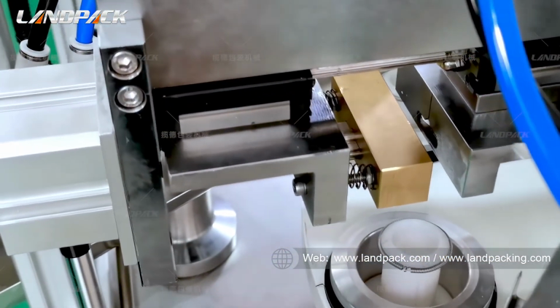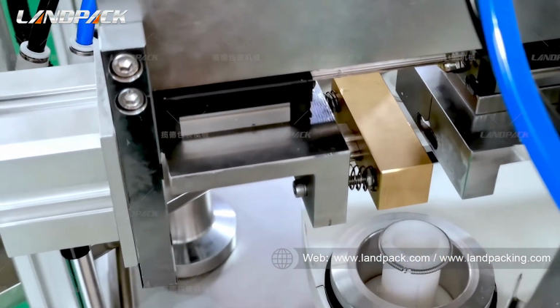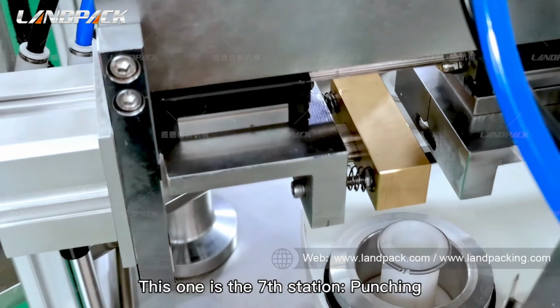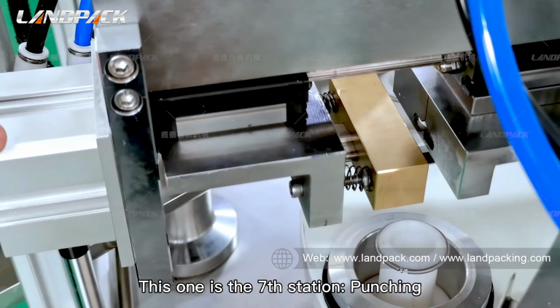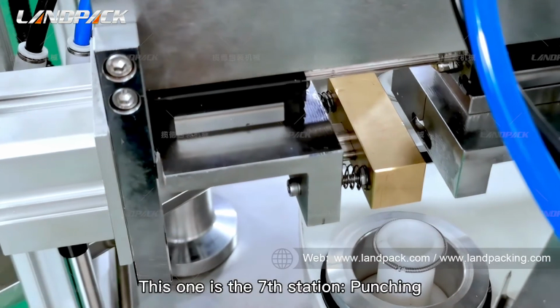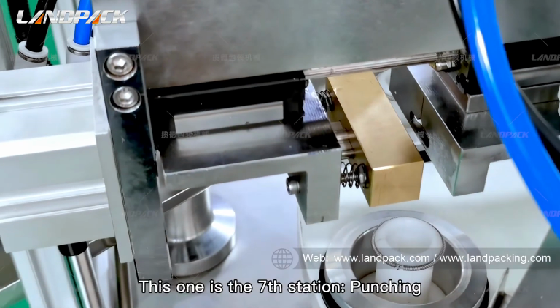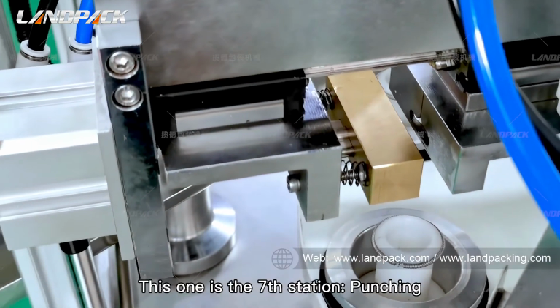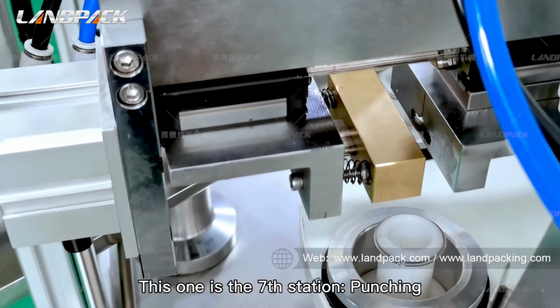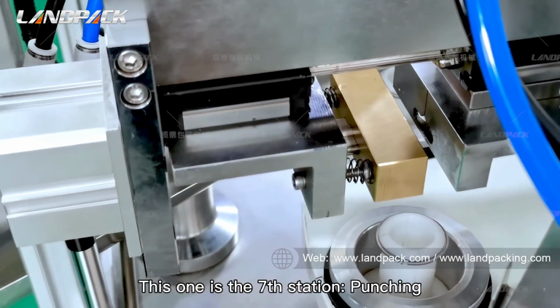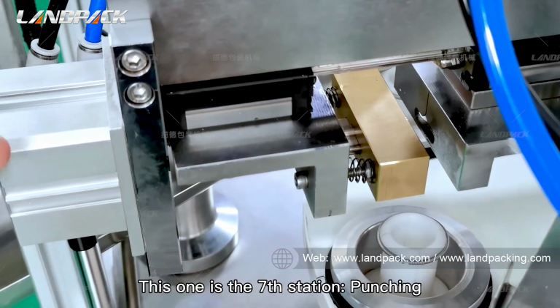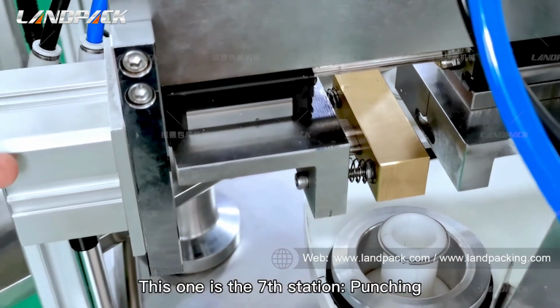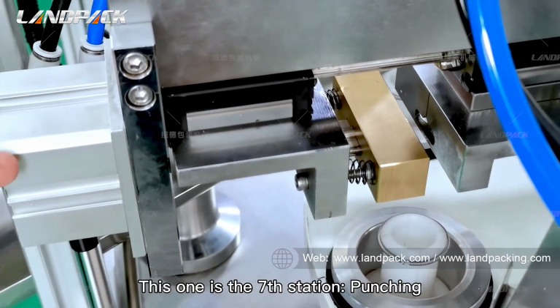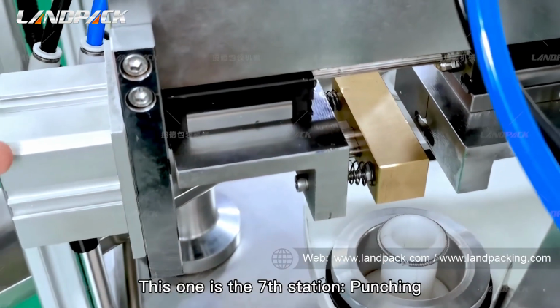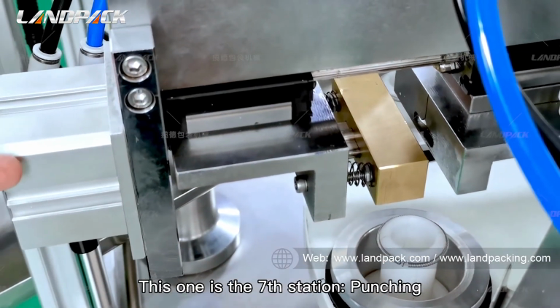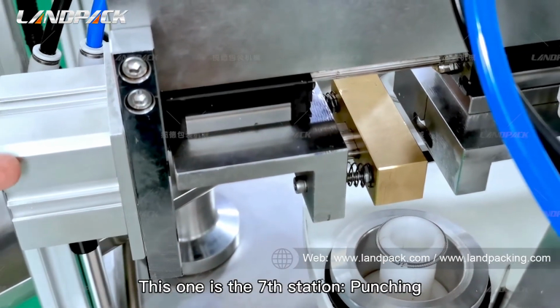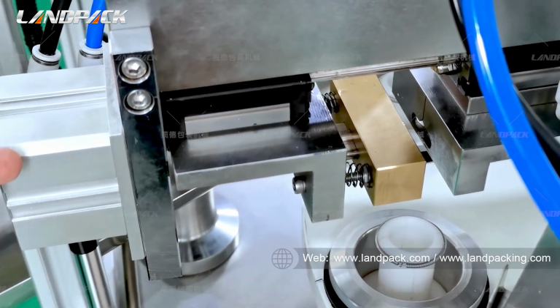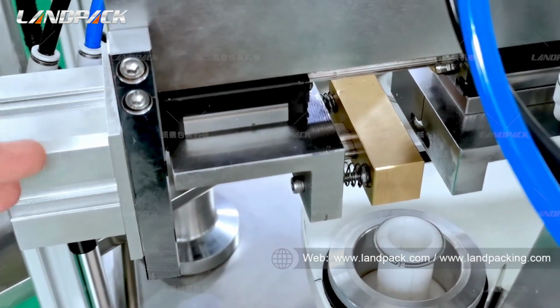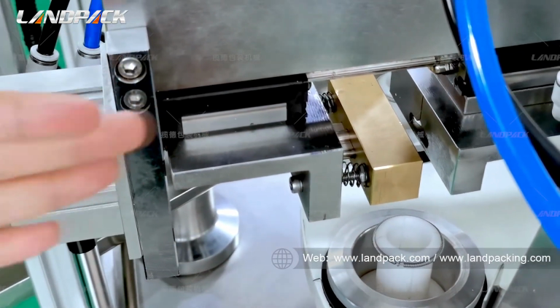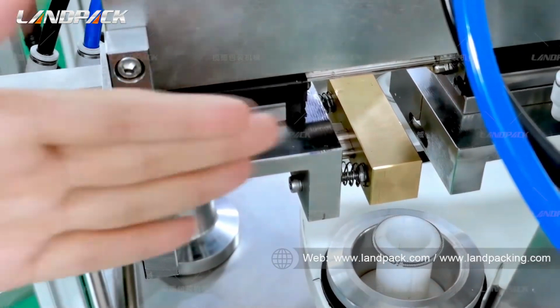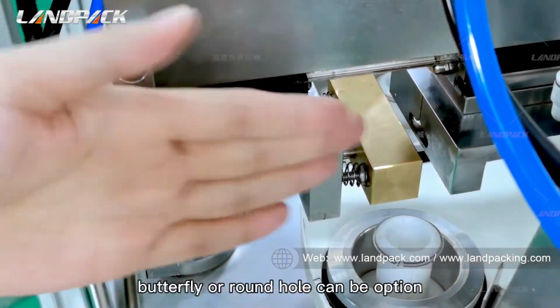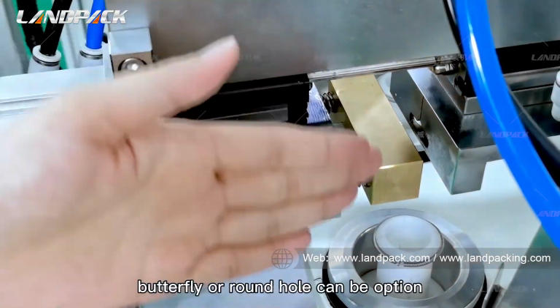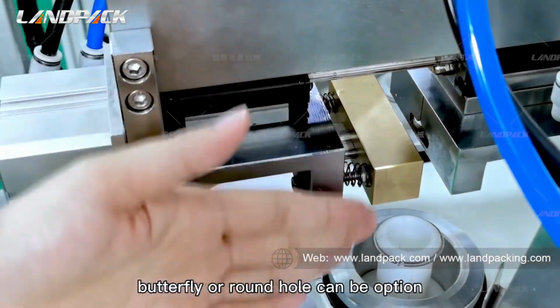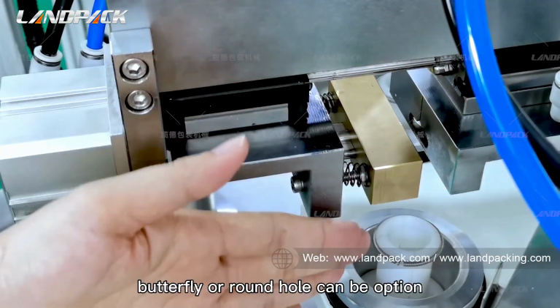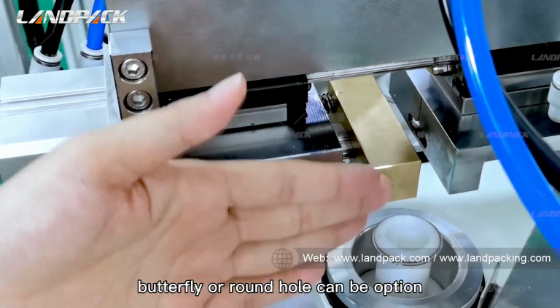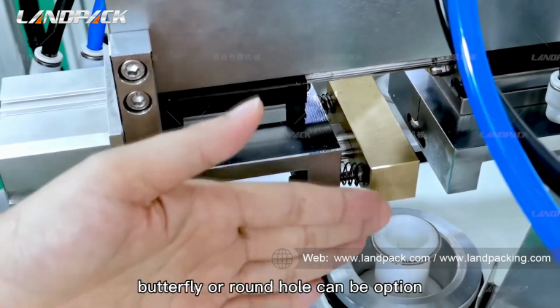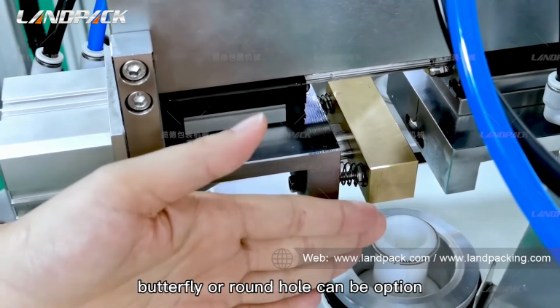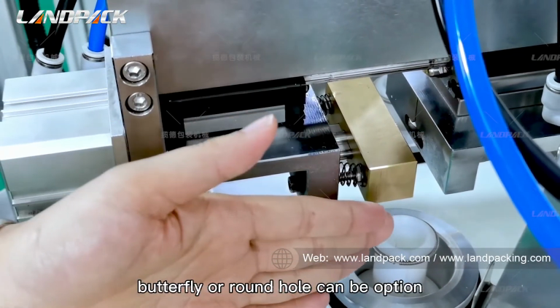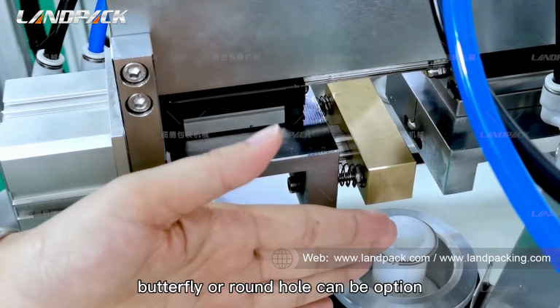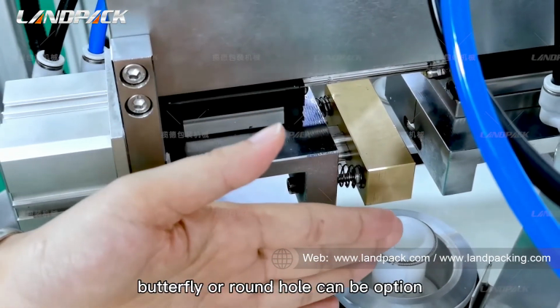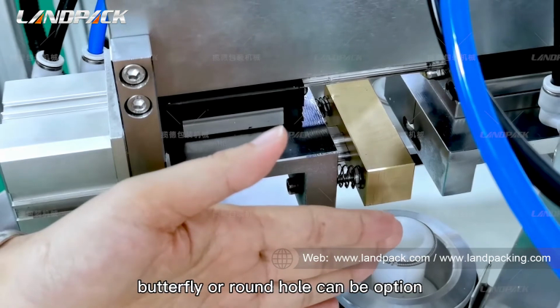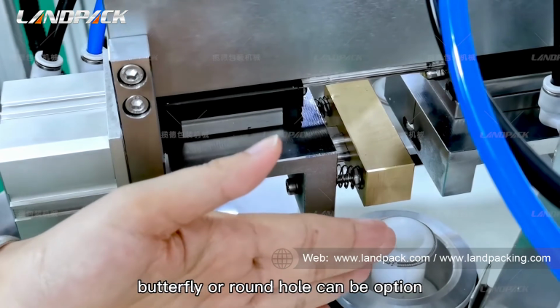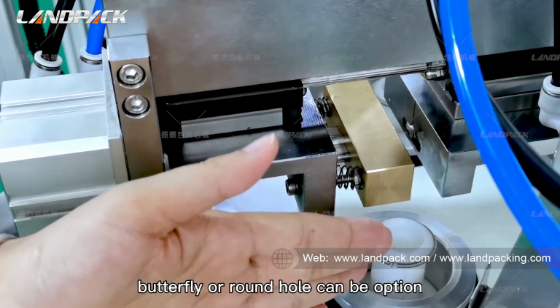This is the seventh station: punching. Butterfly or round hole can be selected as an option.